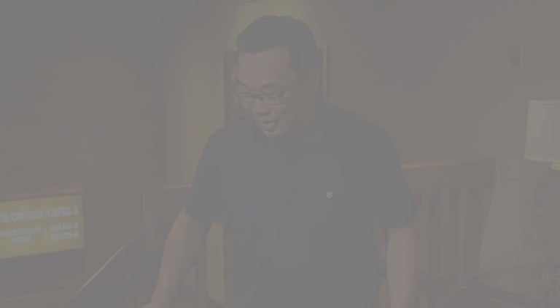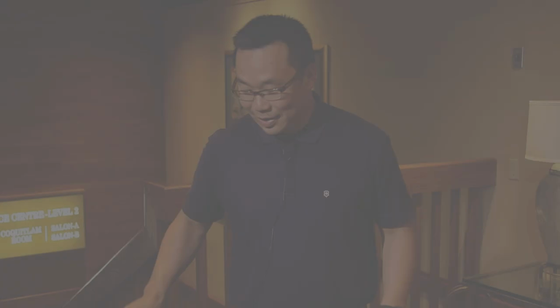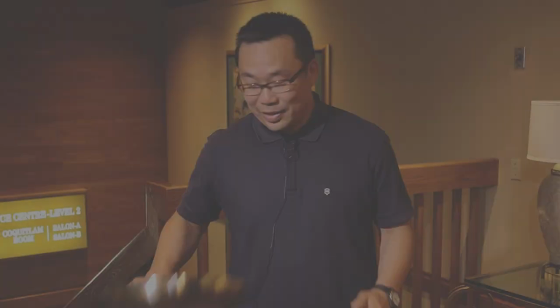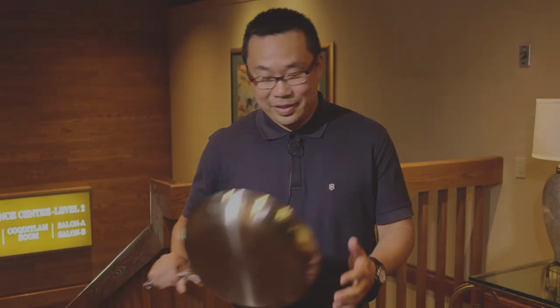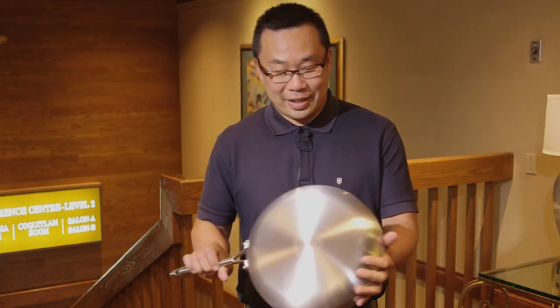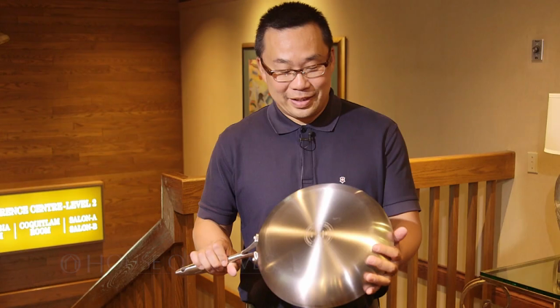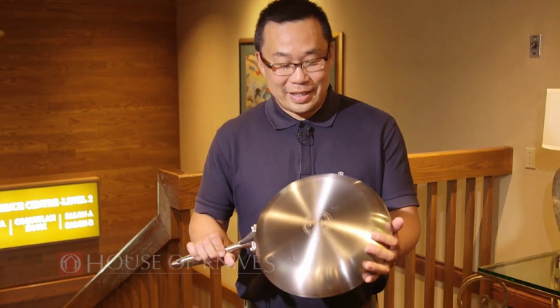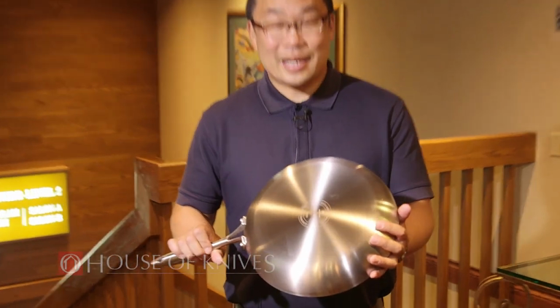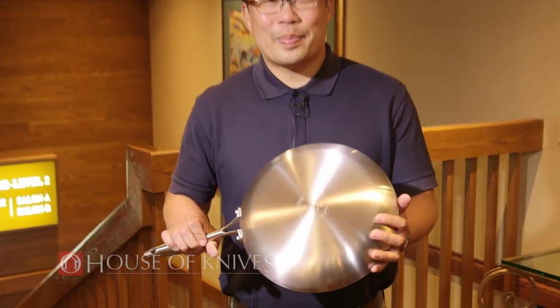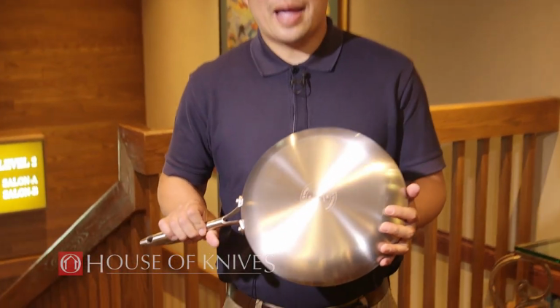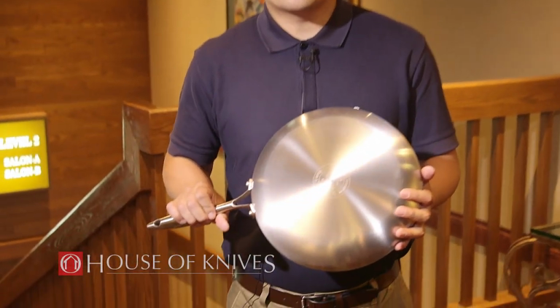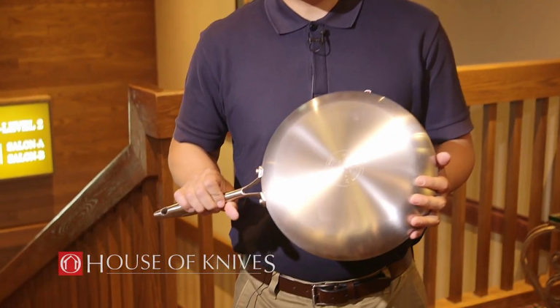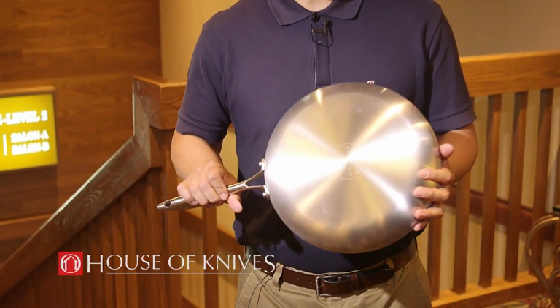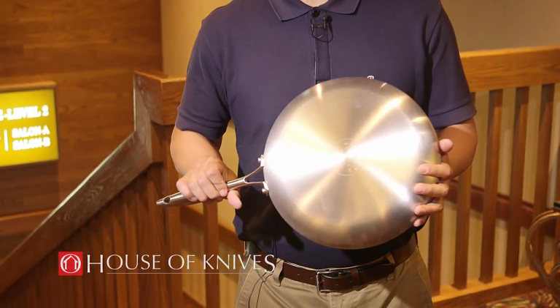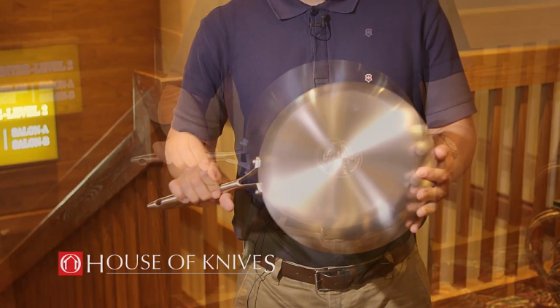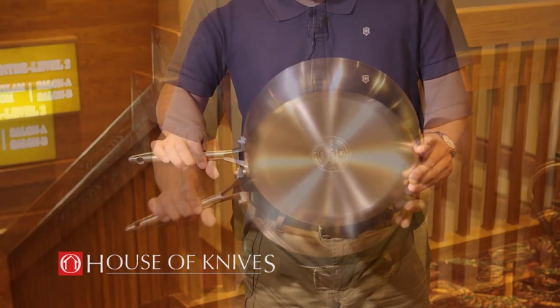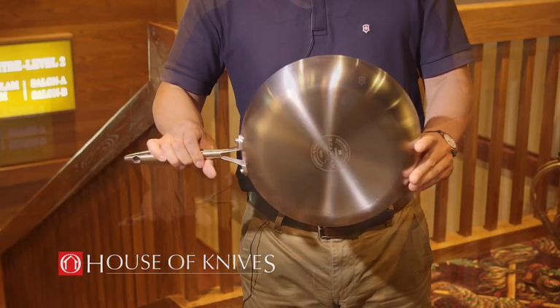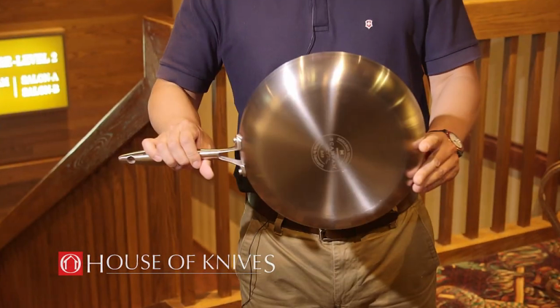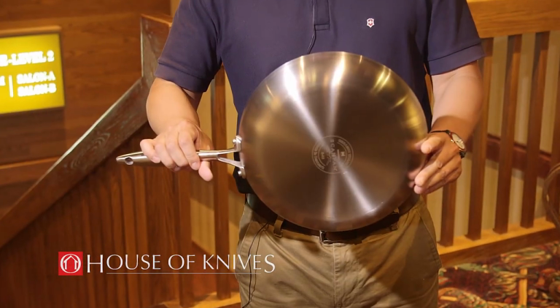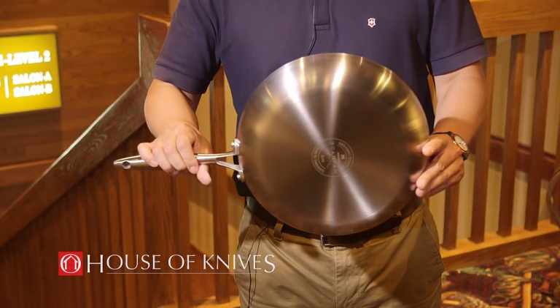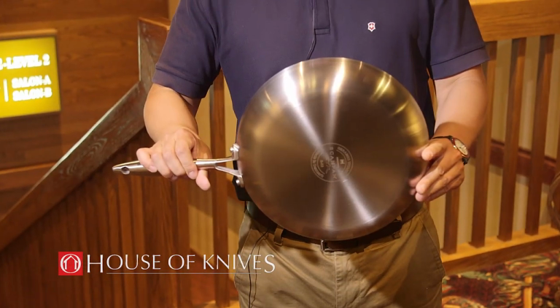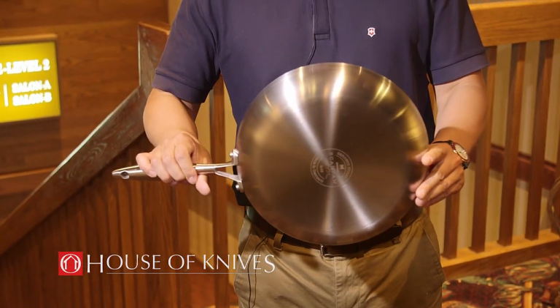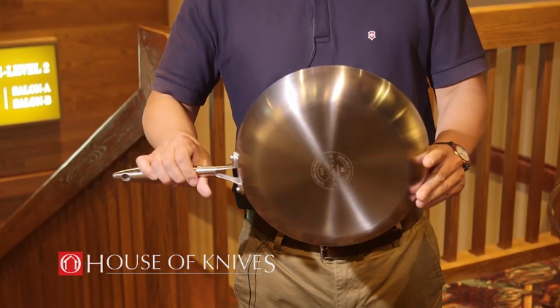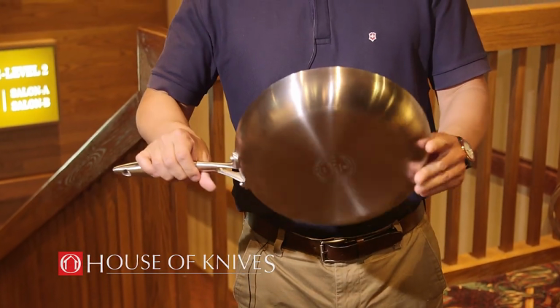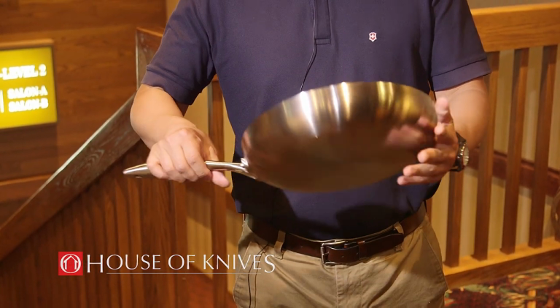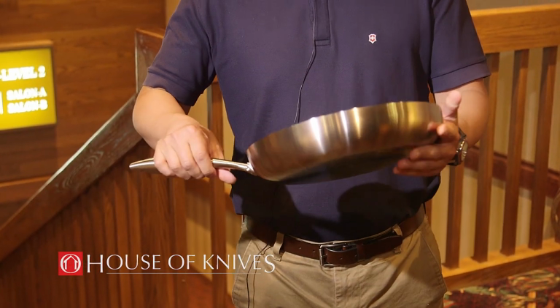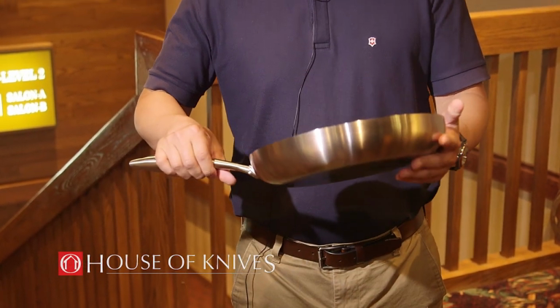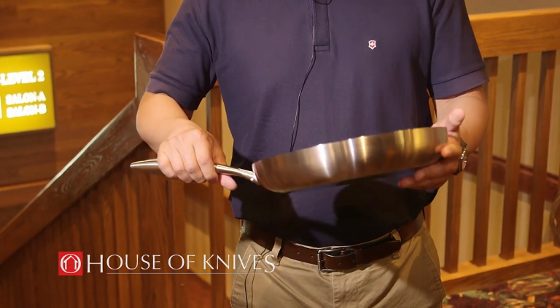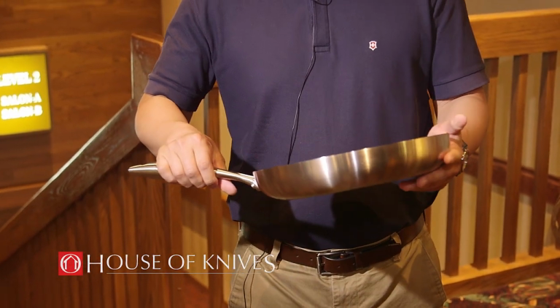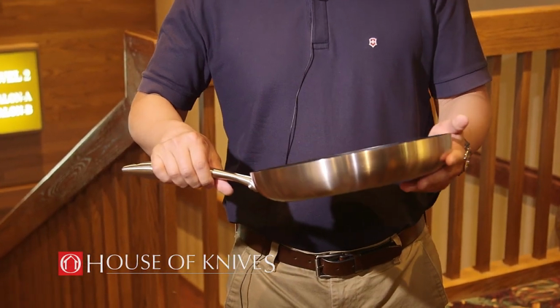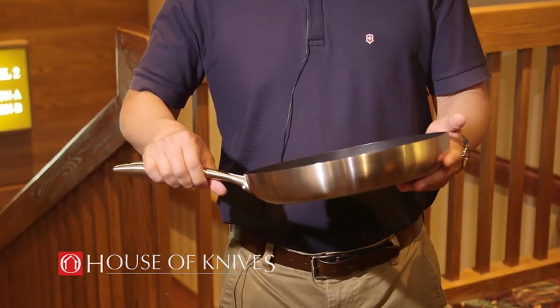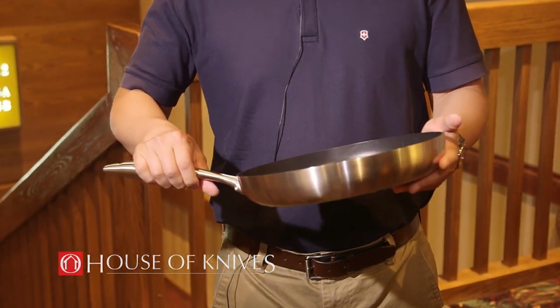This is the CTX pan that we have. Five-ply construction, stainless steel on the outside.